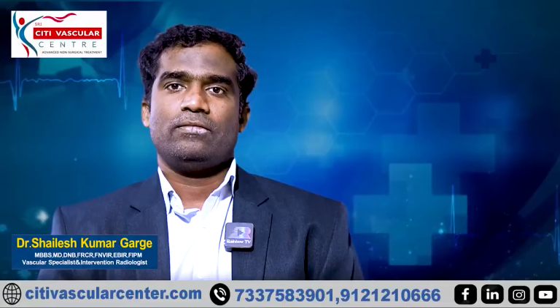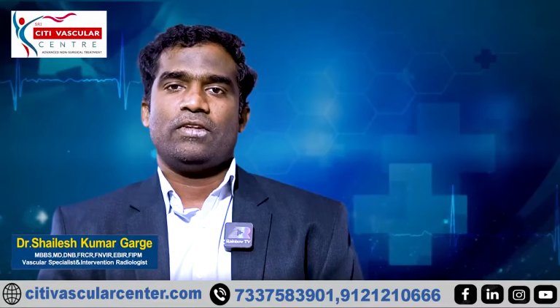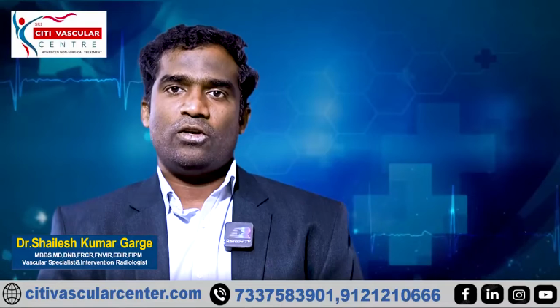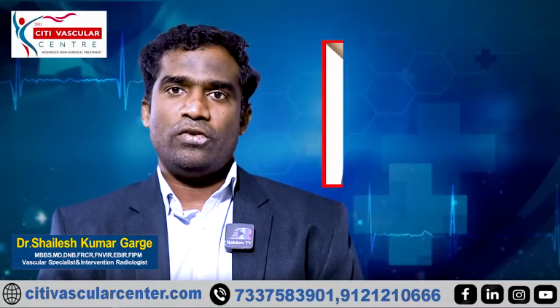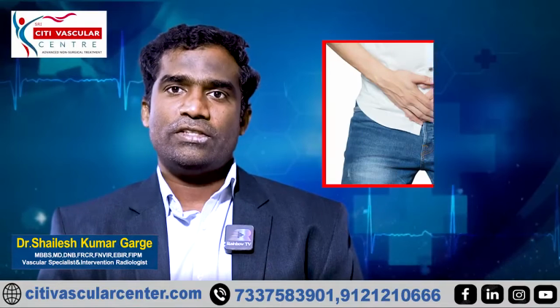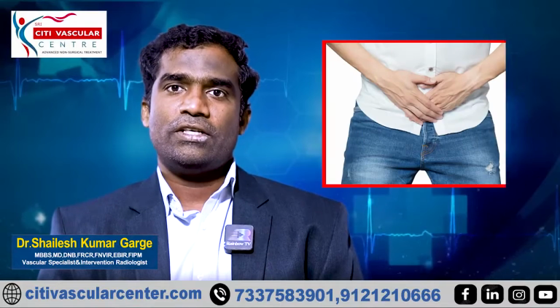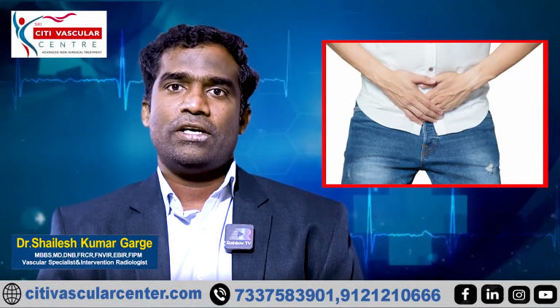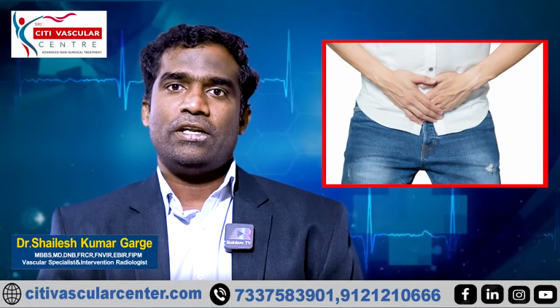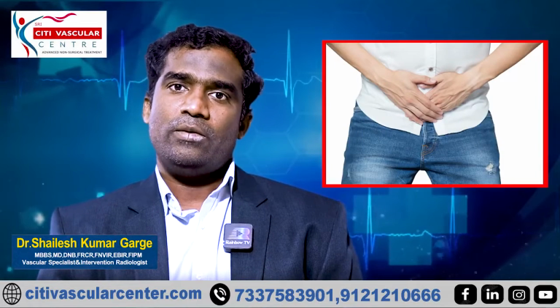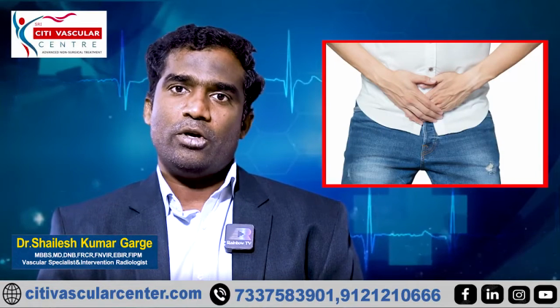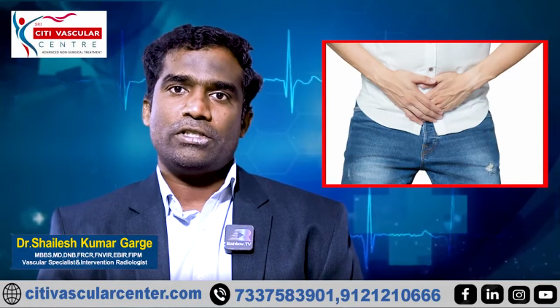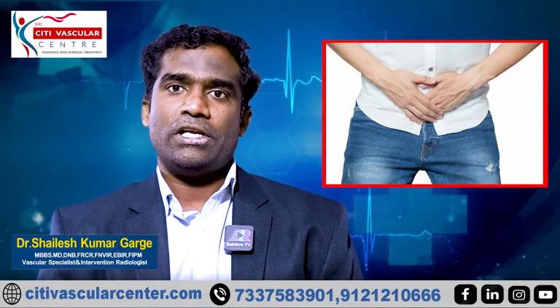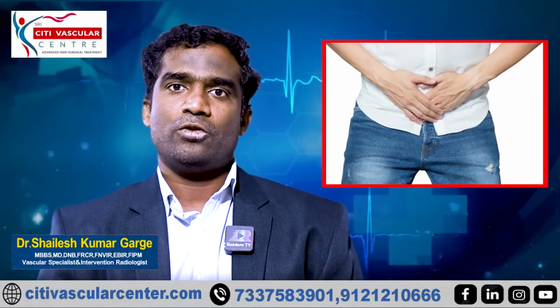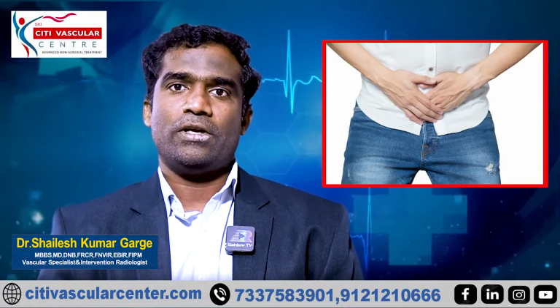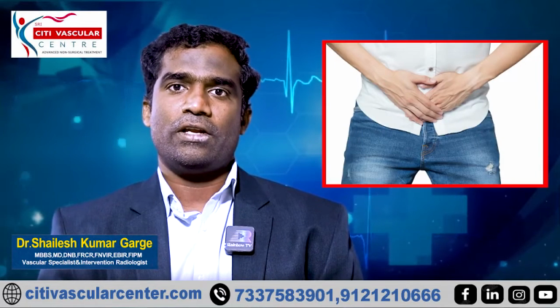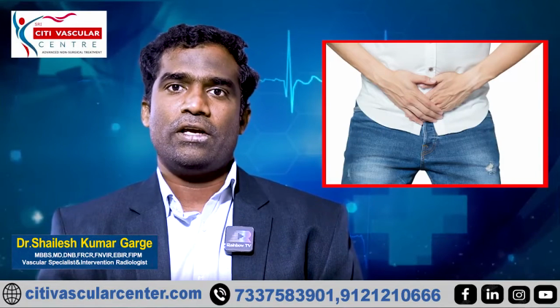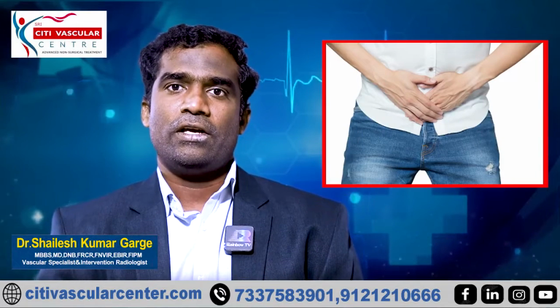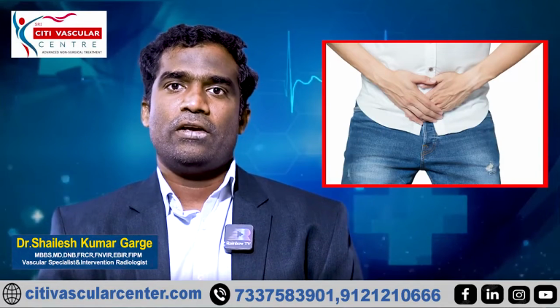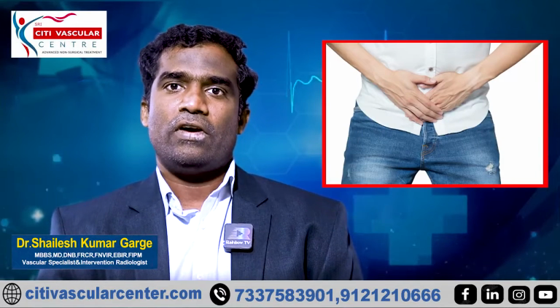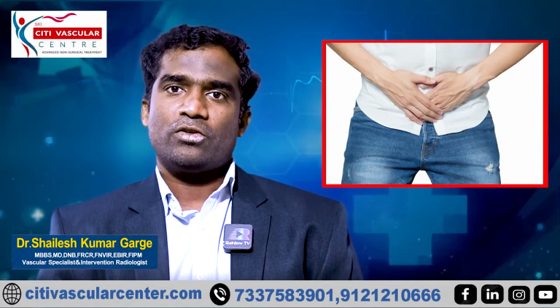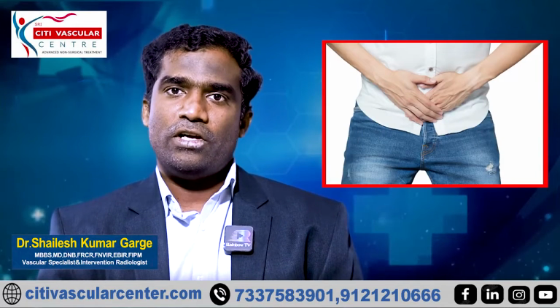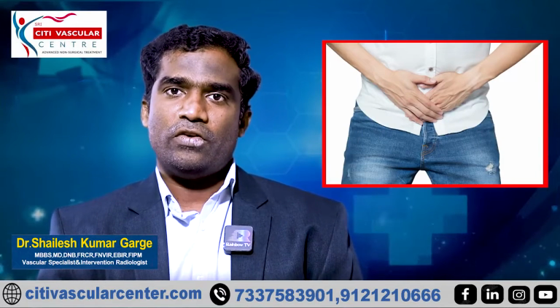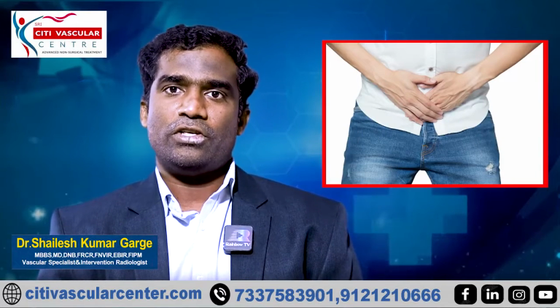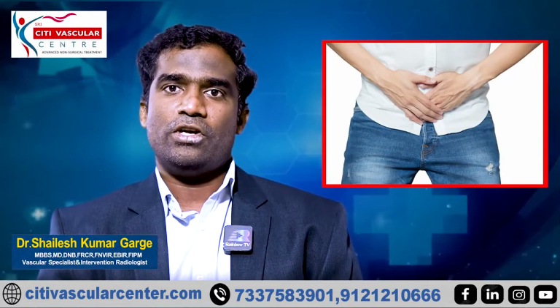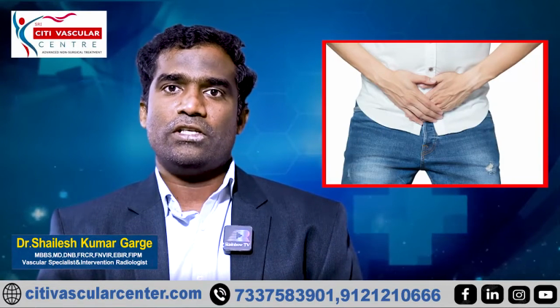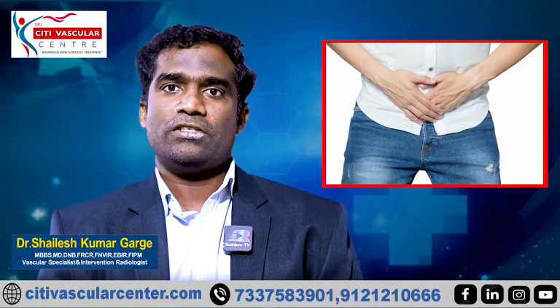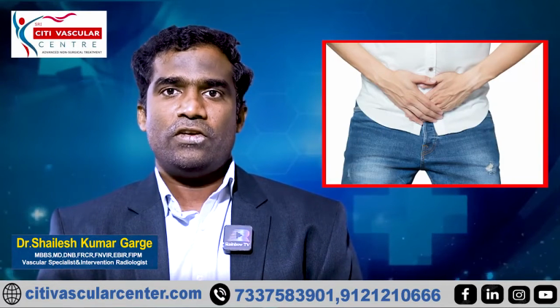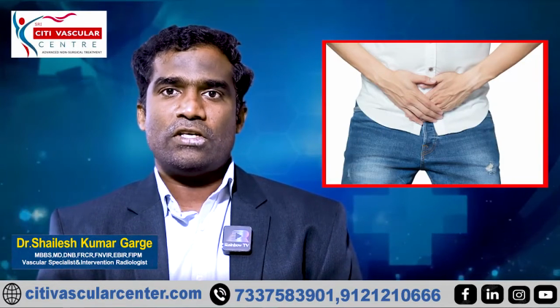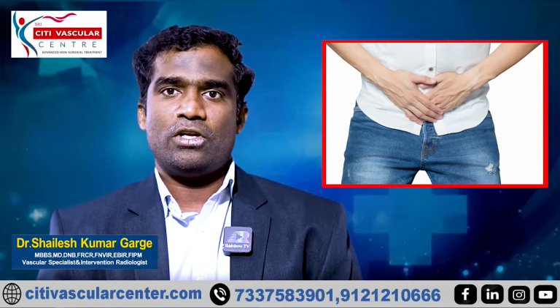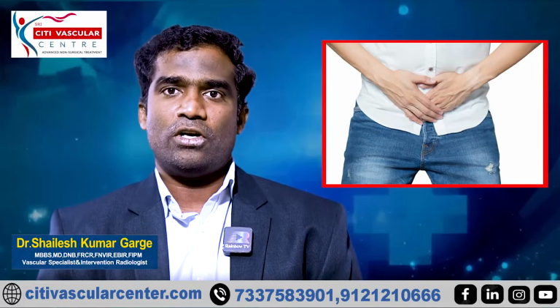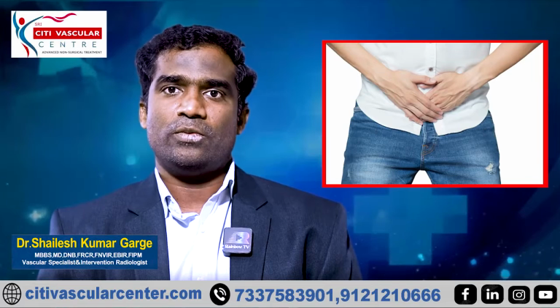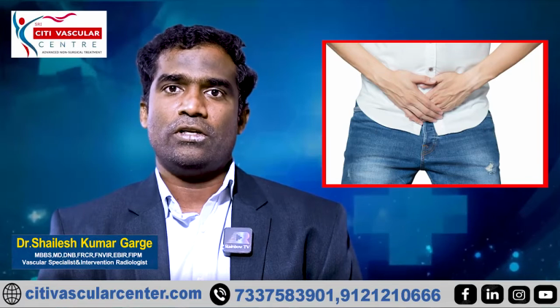Hello viewers. I am Dr. Shailesh Kumar, Vascular Intervention Radiologist, City Vascular Hospital.